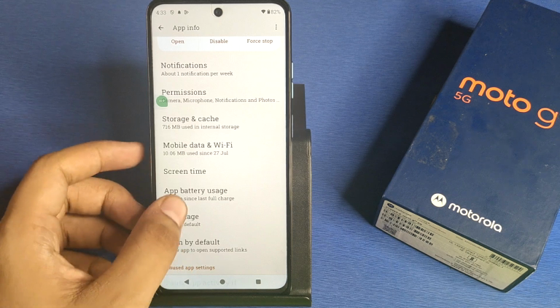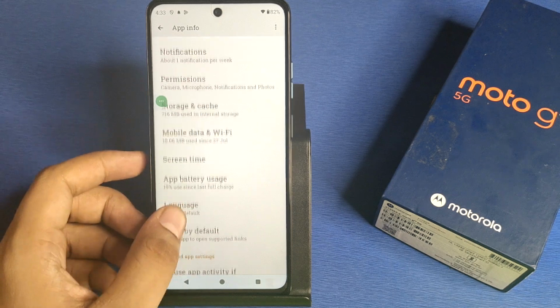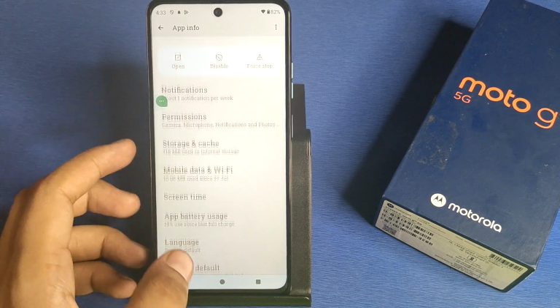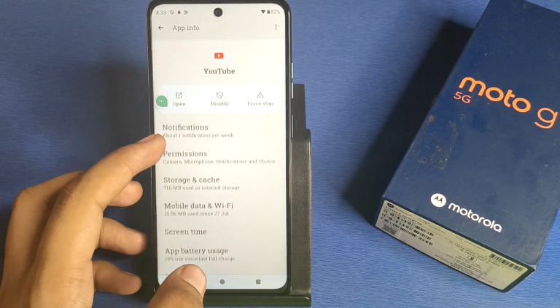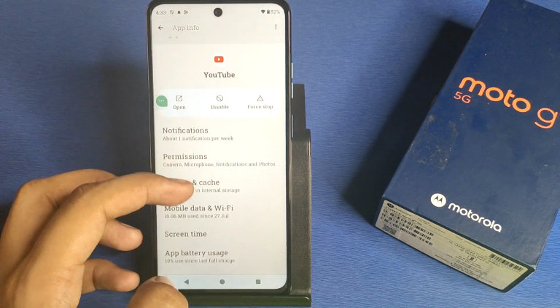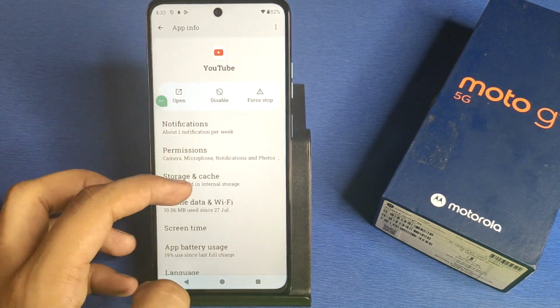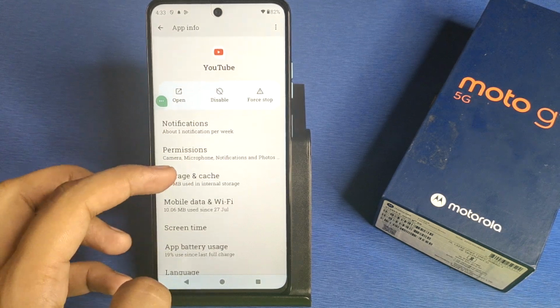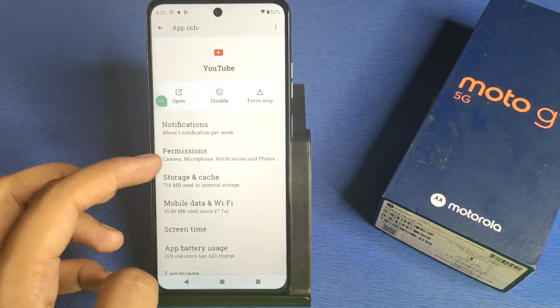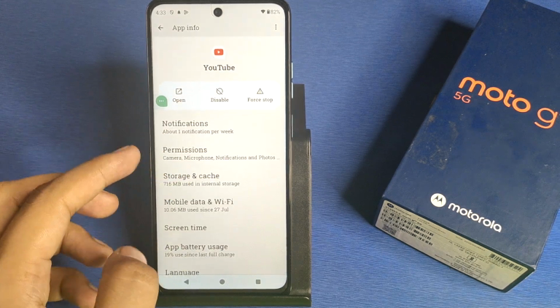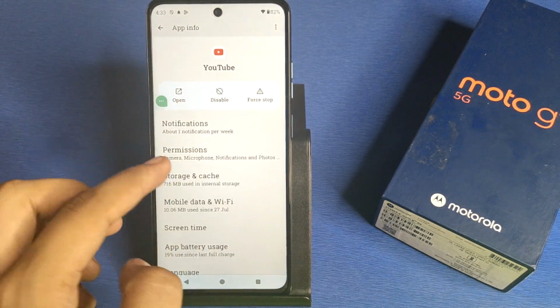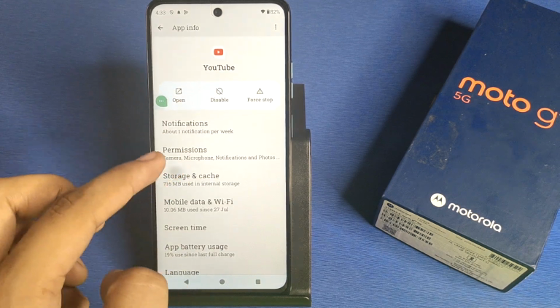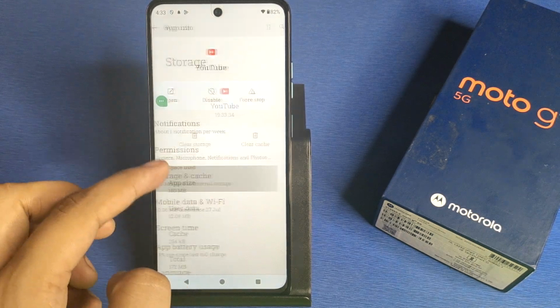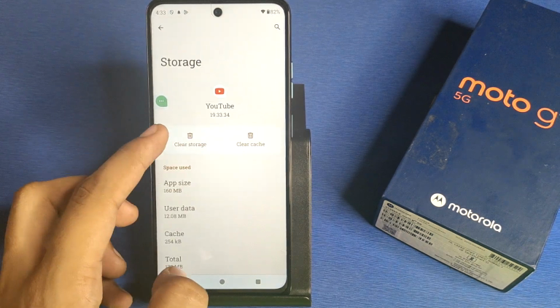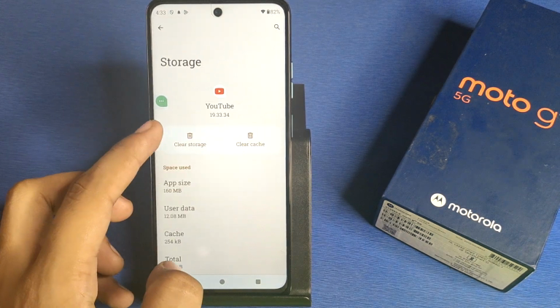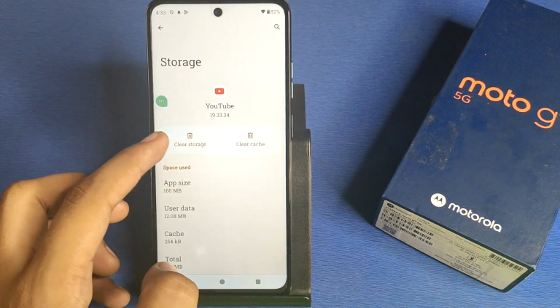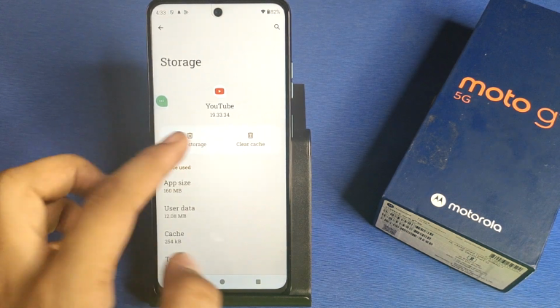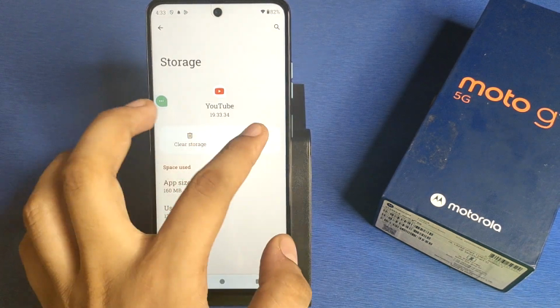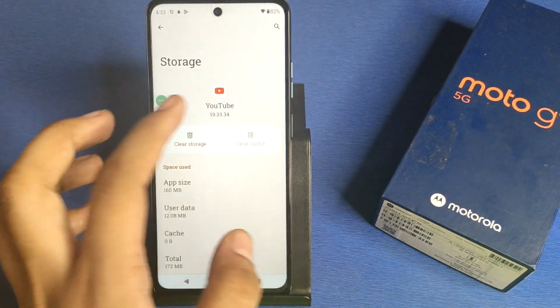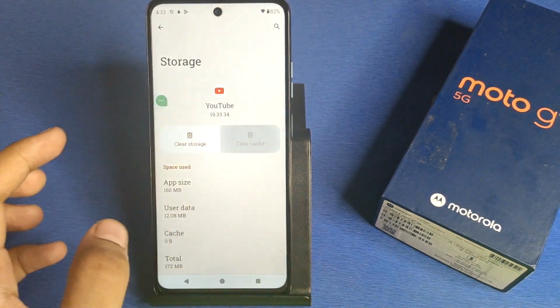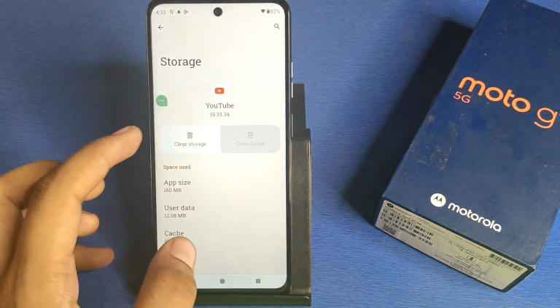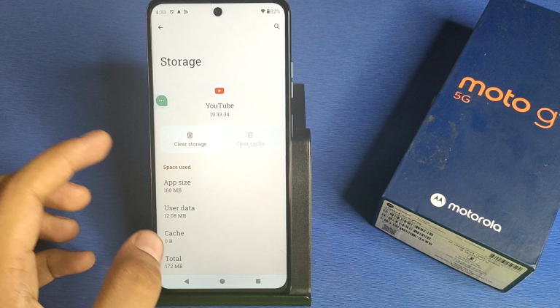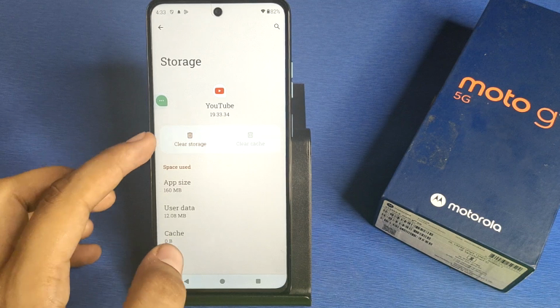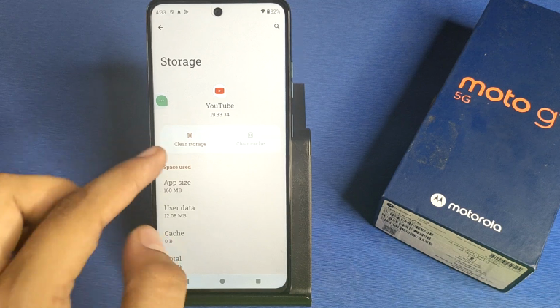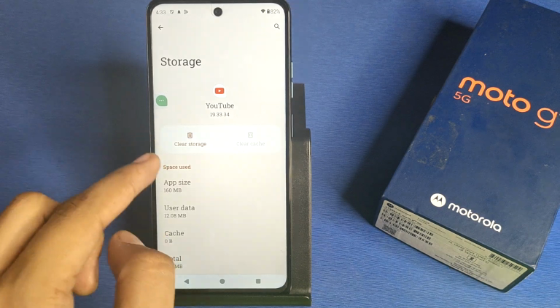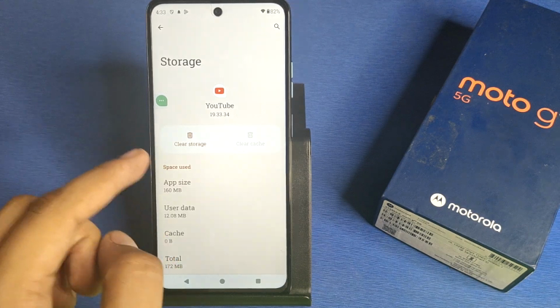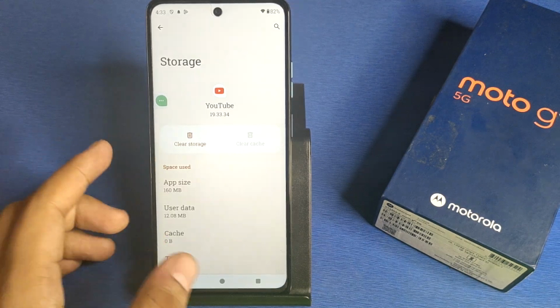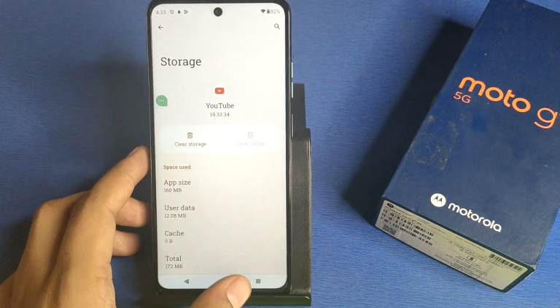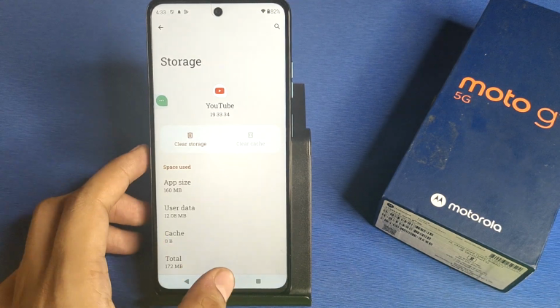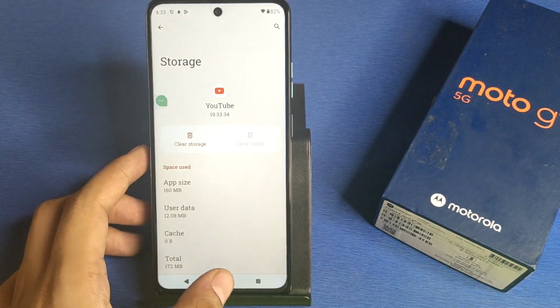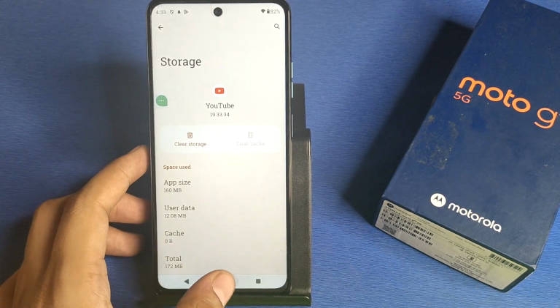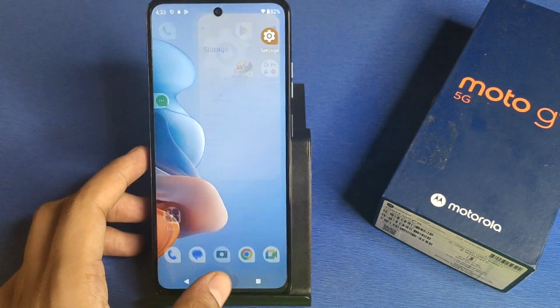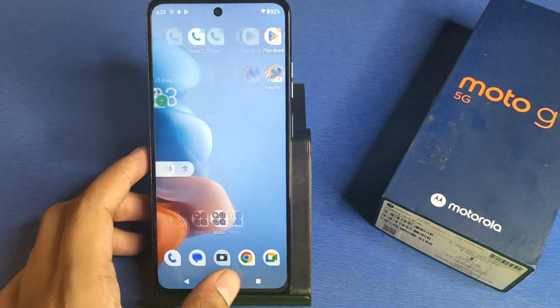You also have to clear the data. Just tap 'Clear Data' and that will fix your problem.